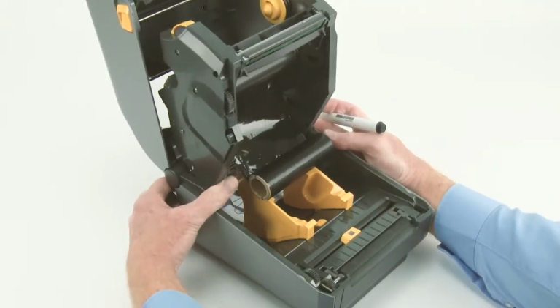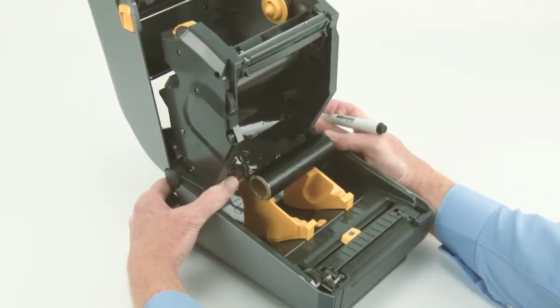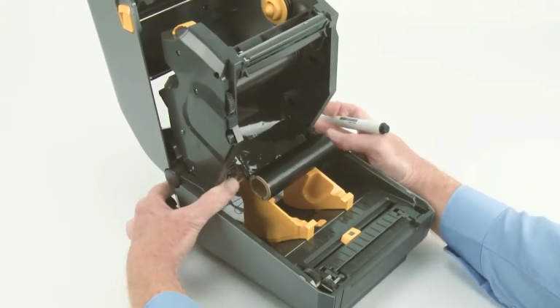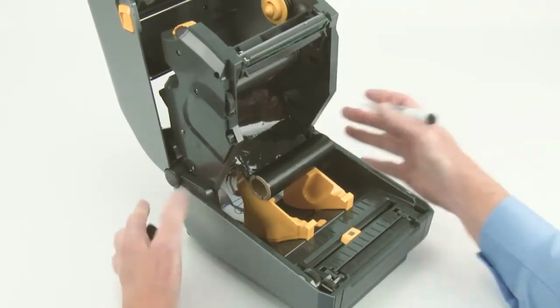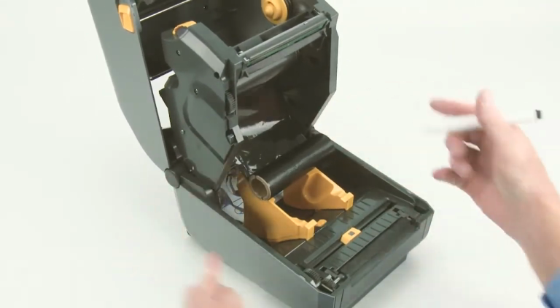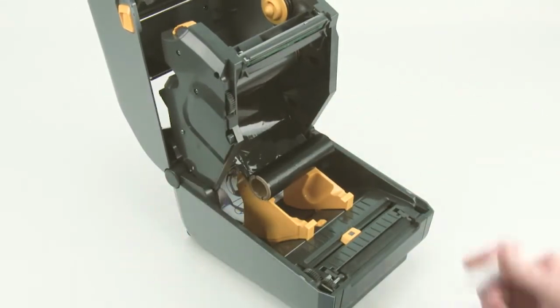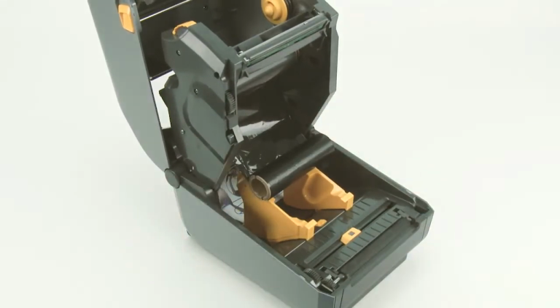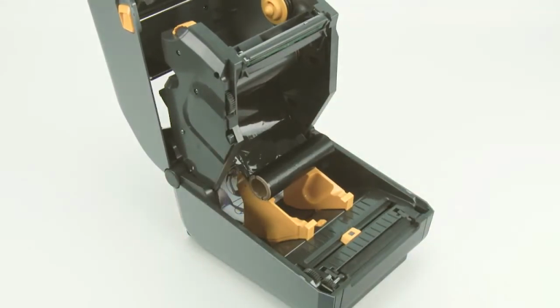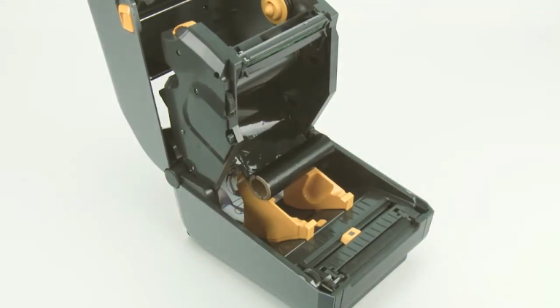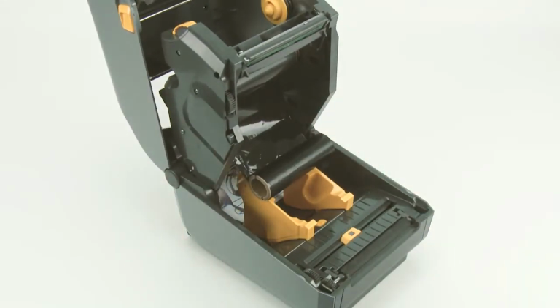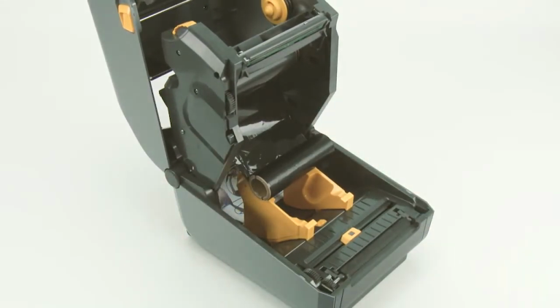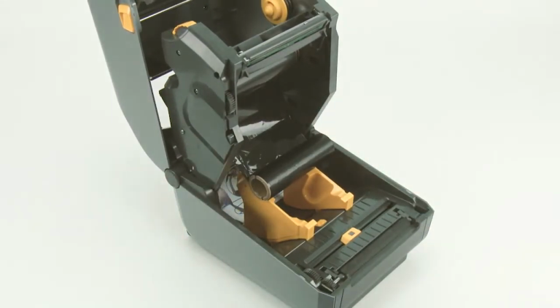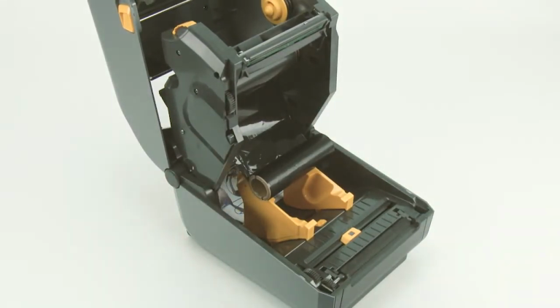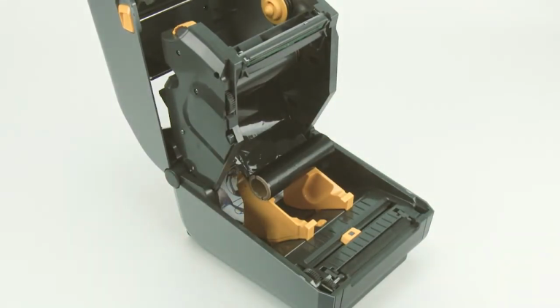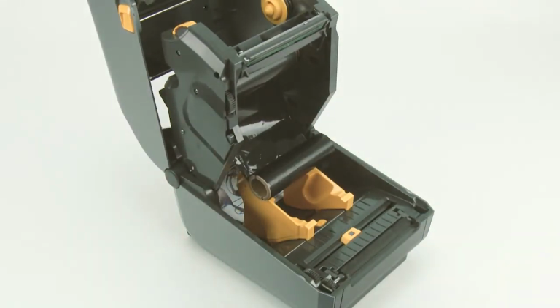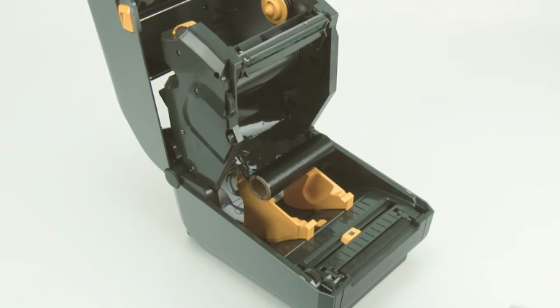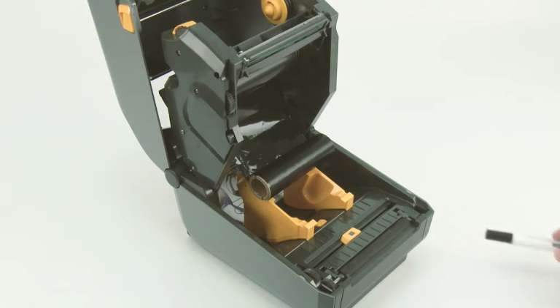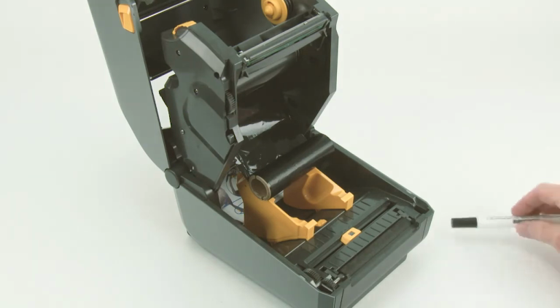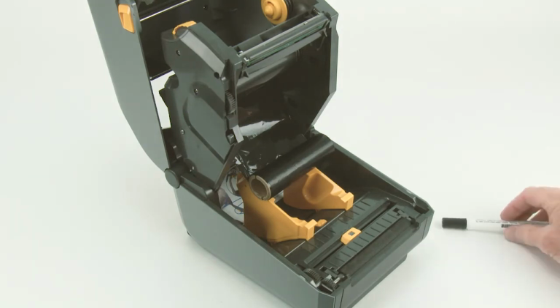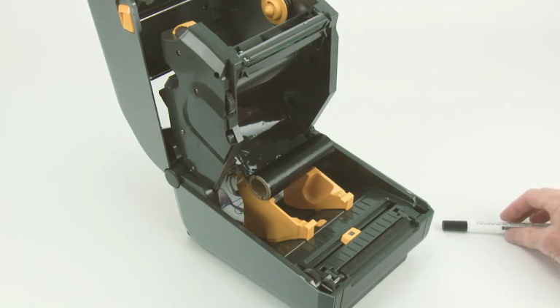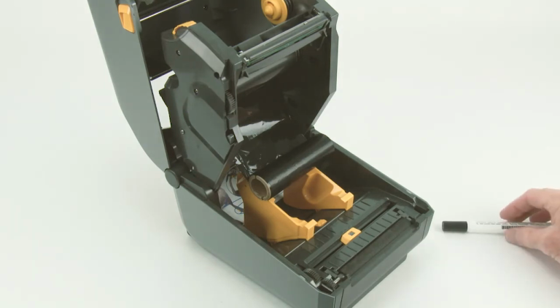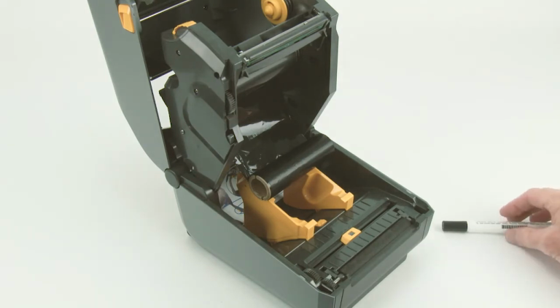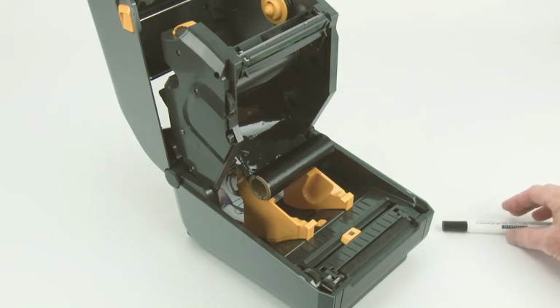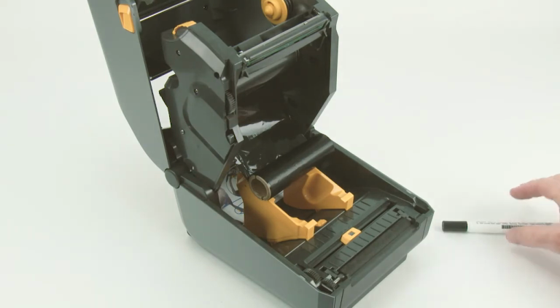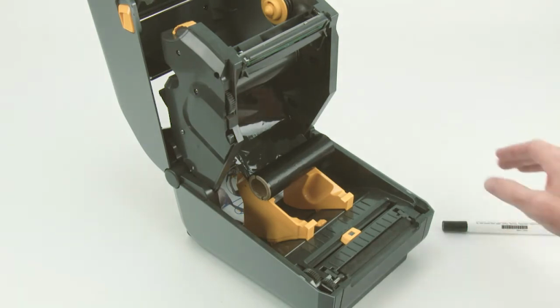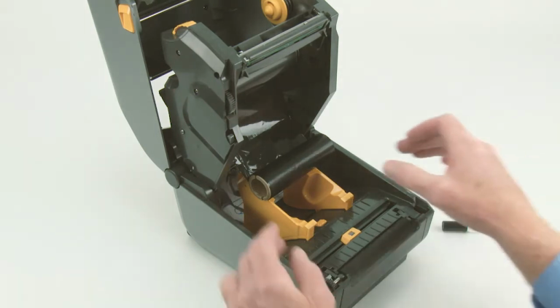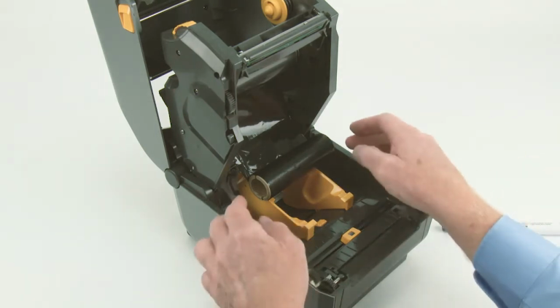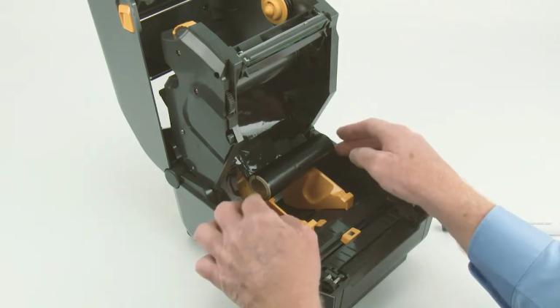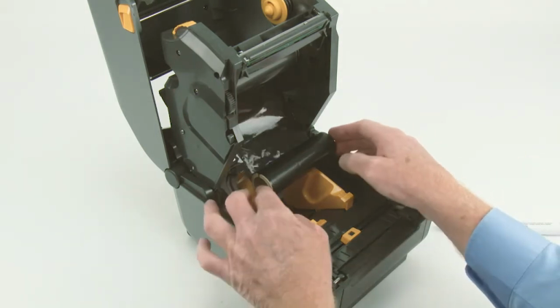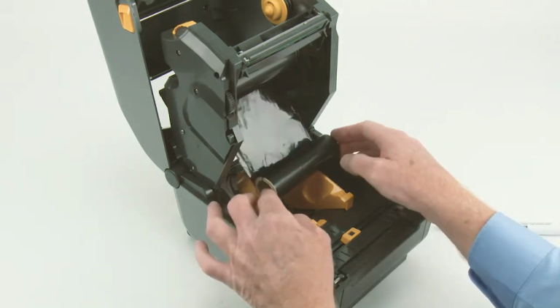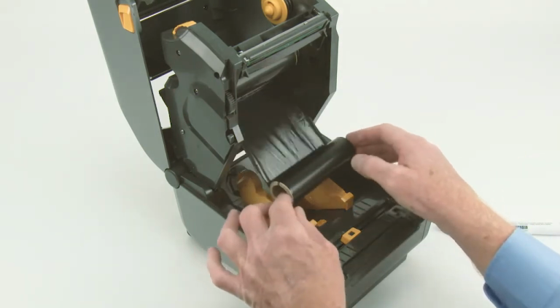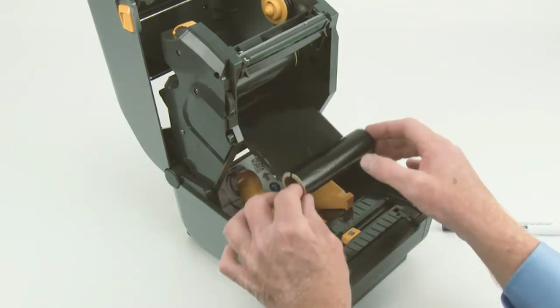Allow the printhead to dry completely before installing media and closing the cover.